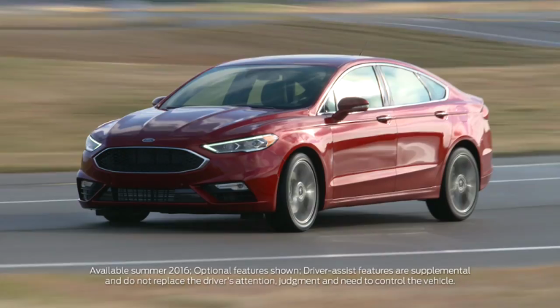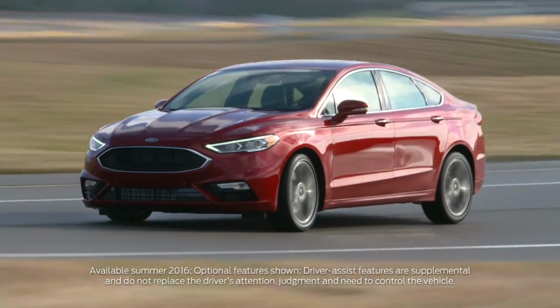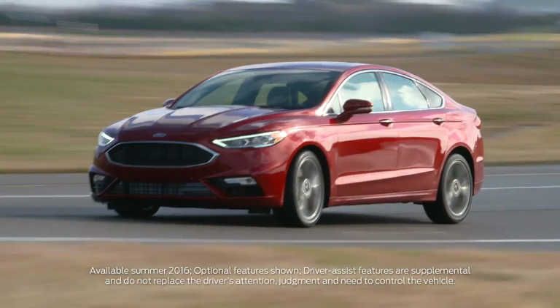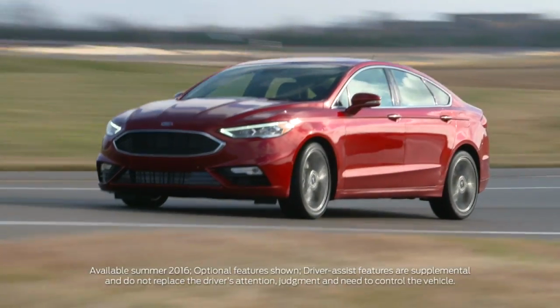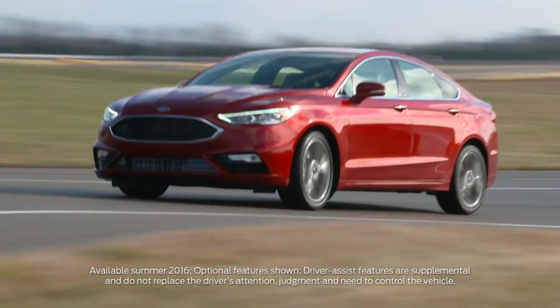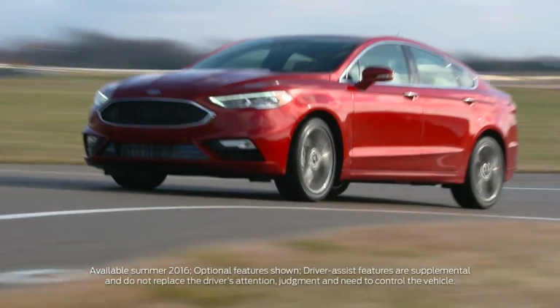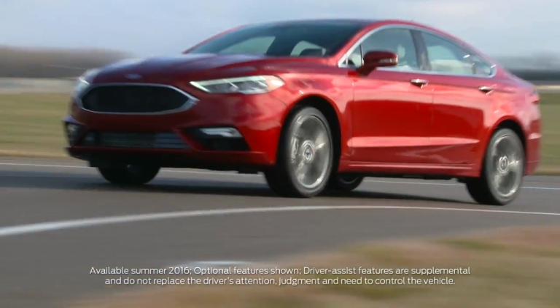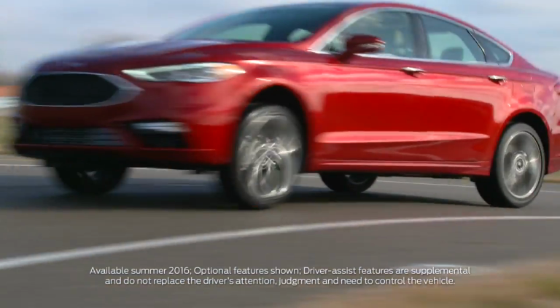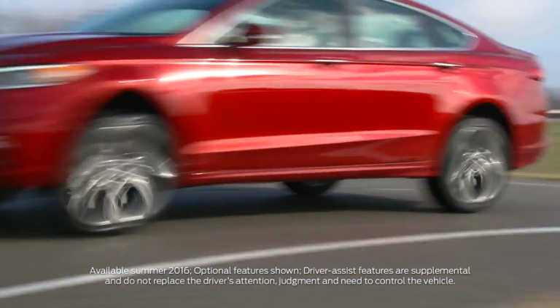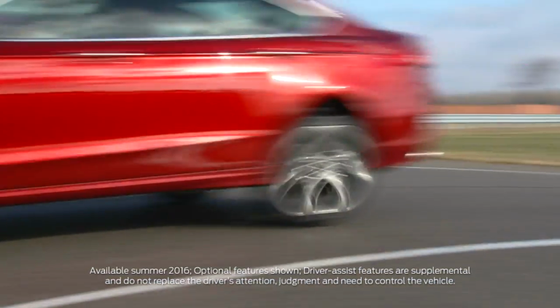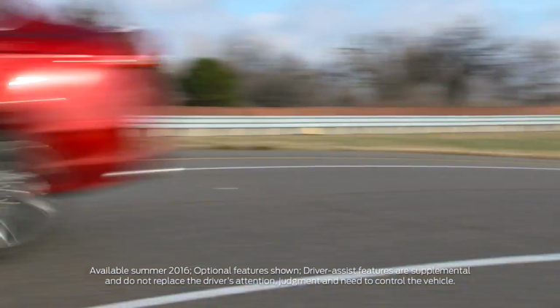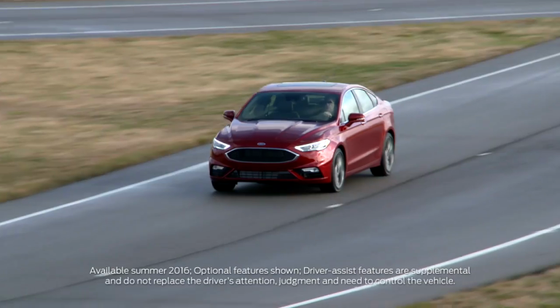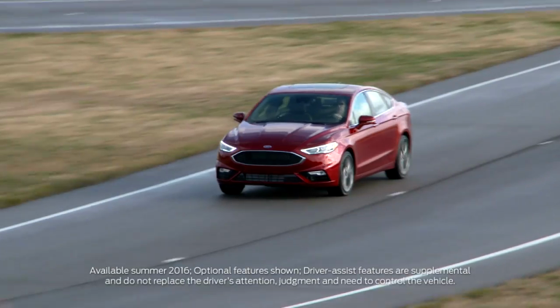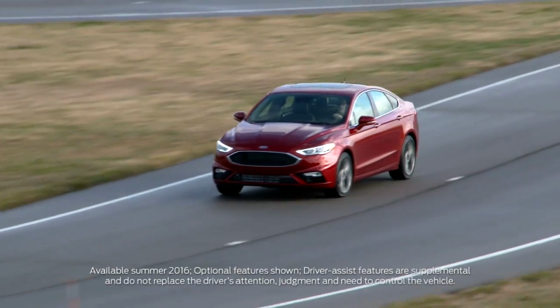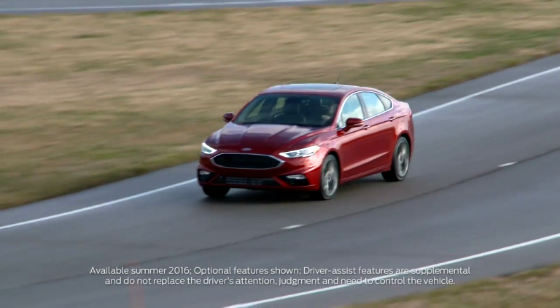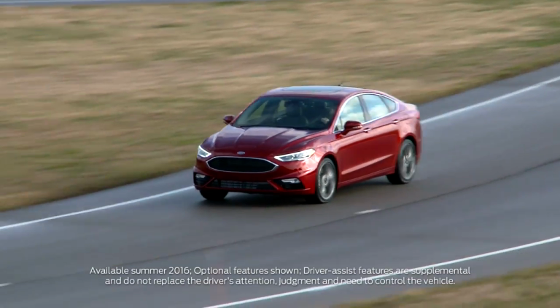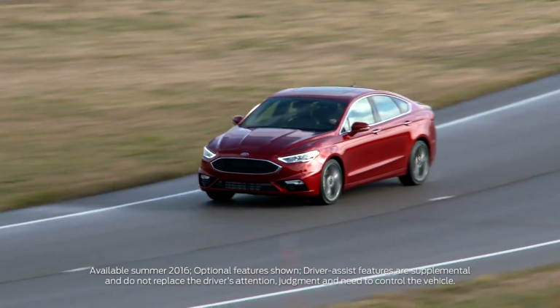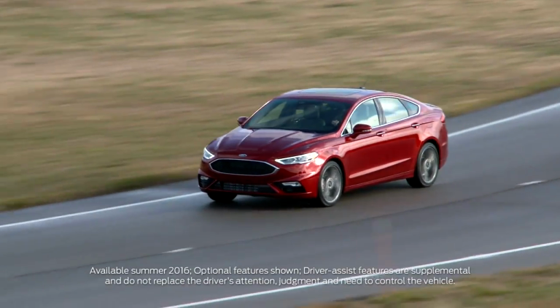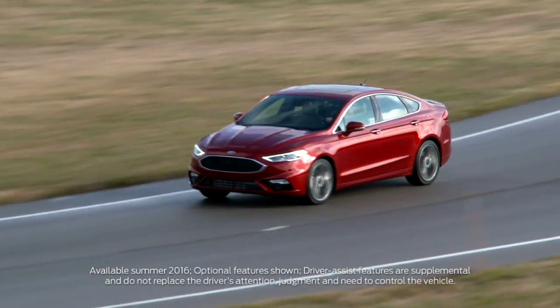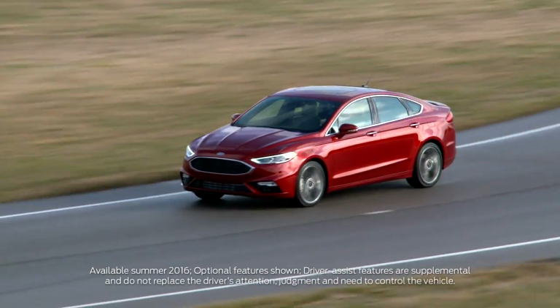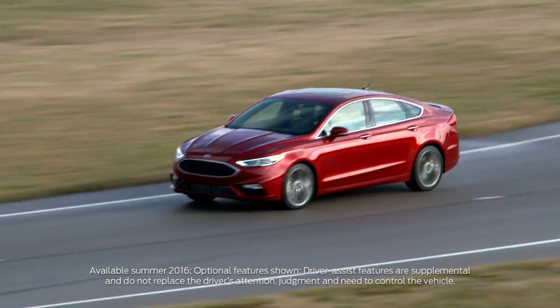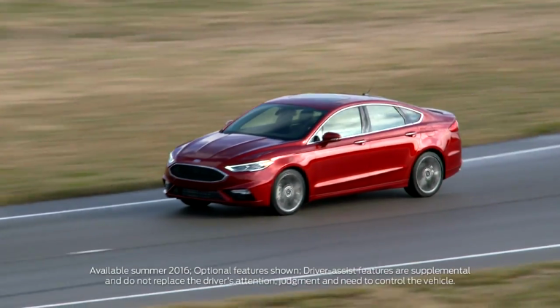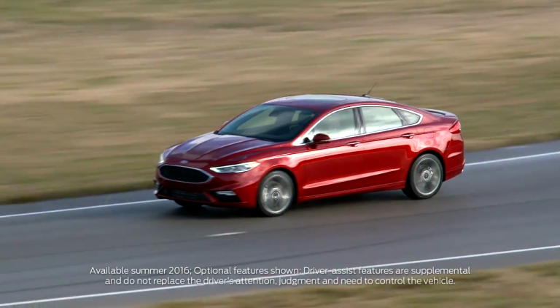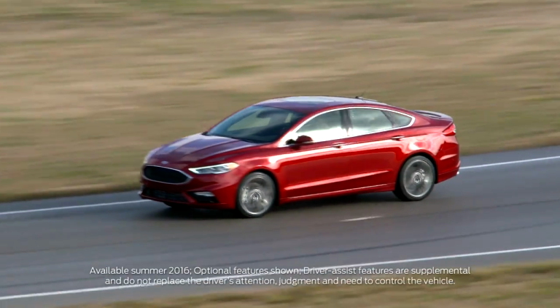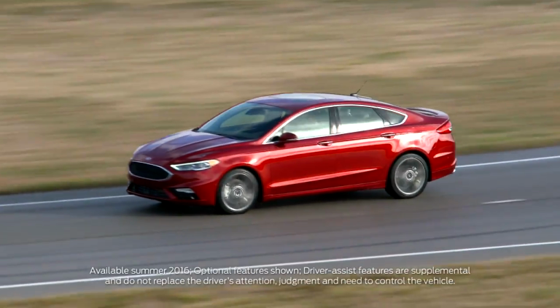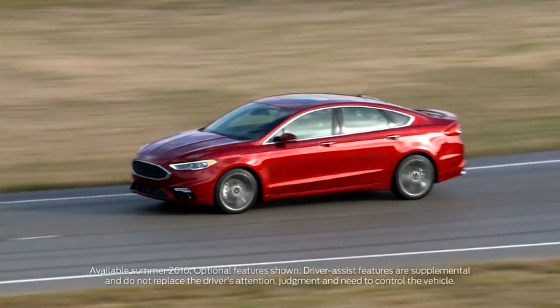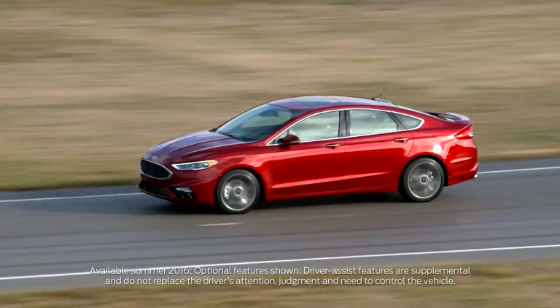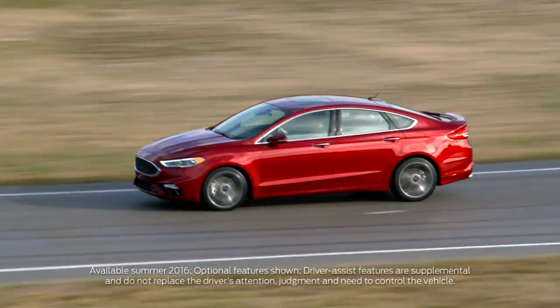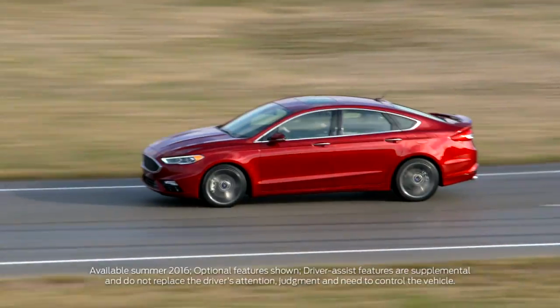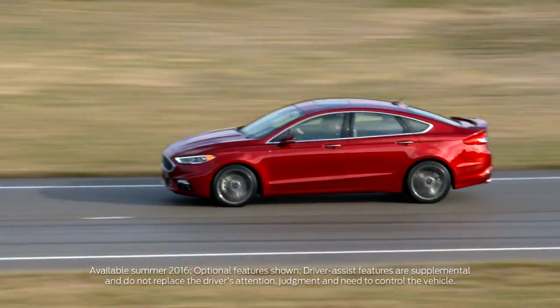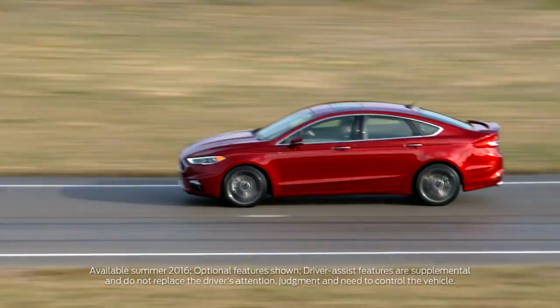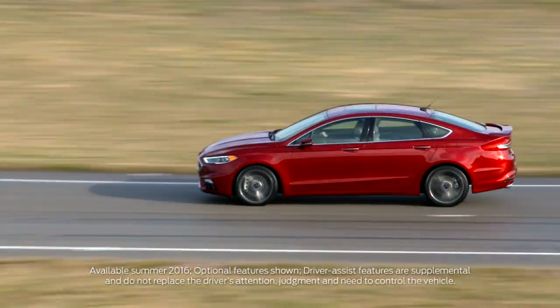The new Fusion Sport delivering great ride and handling — it's the perfect blend of power and finesse.